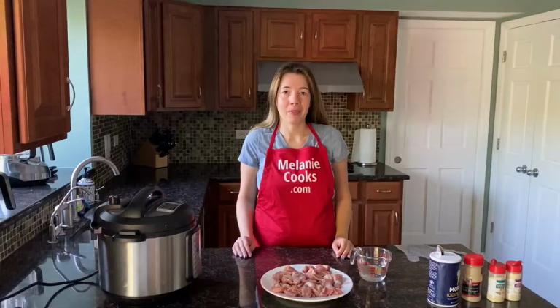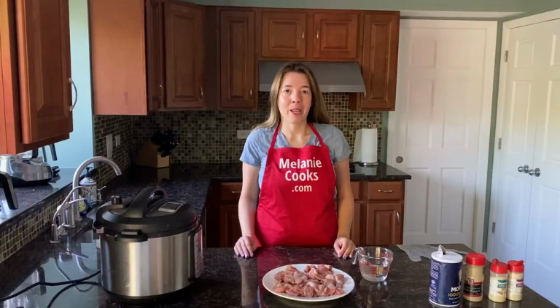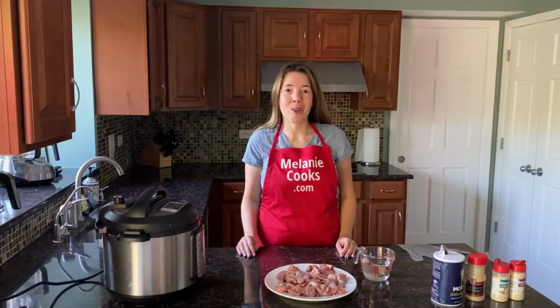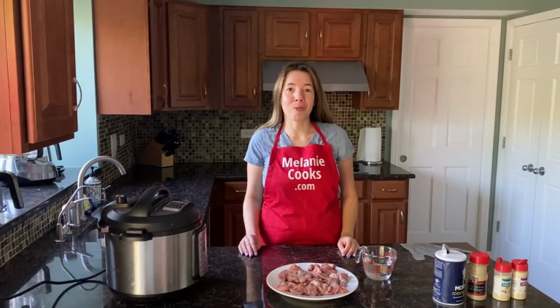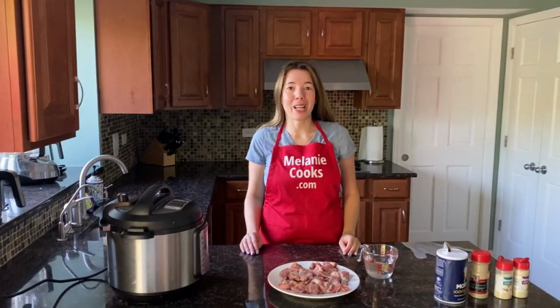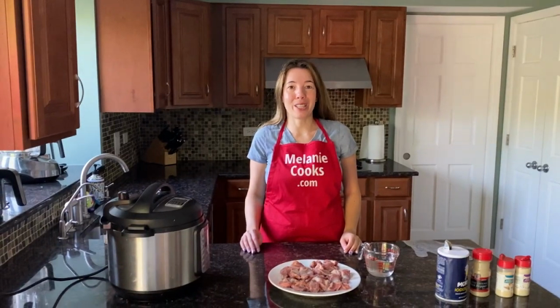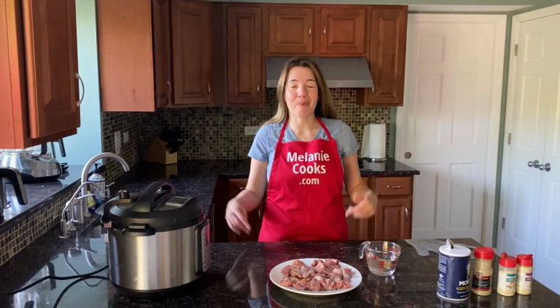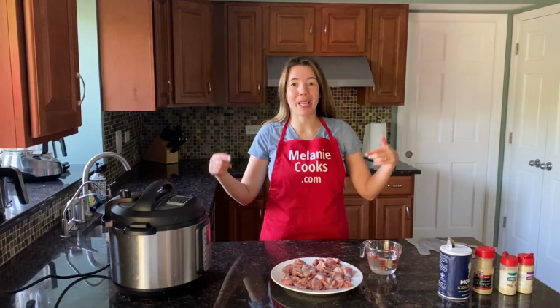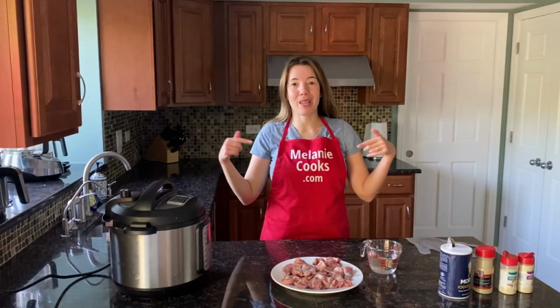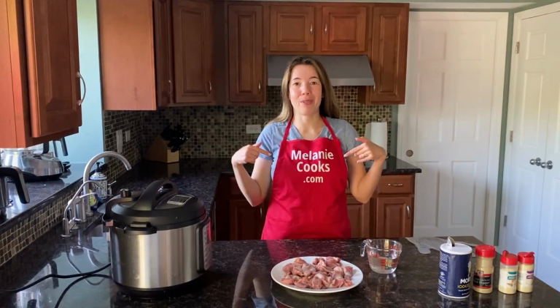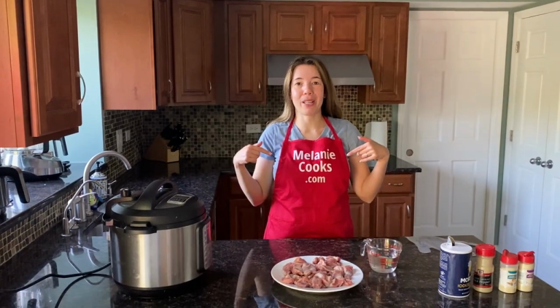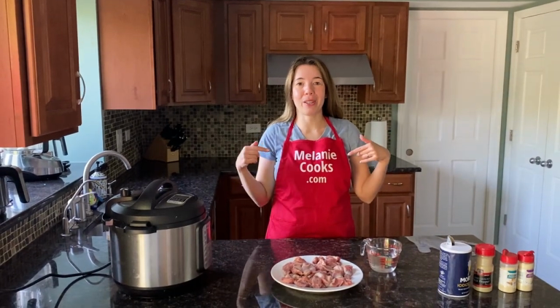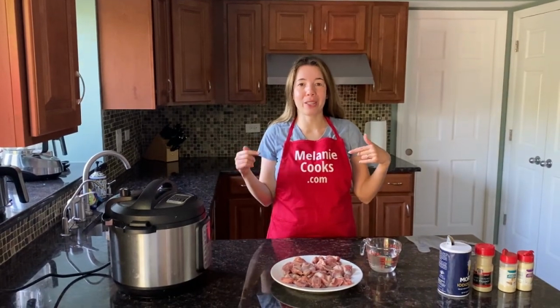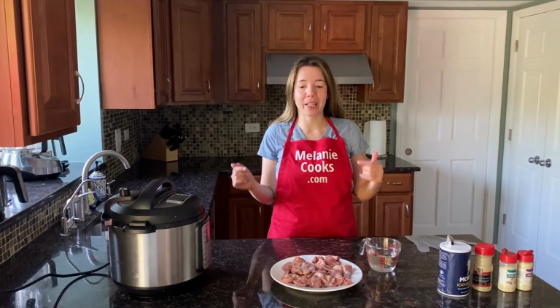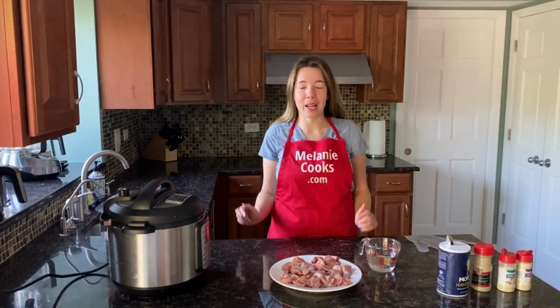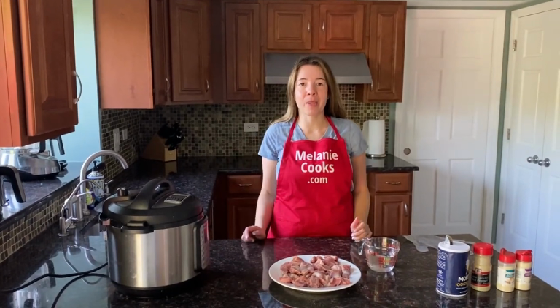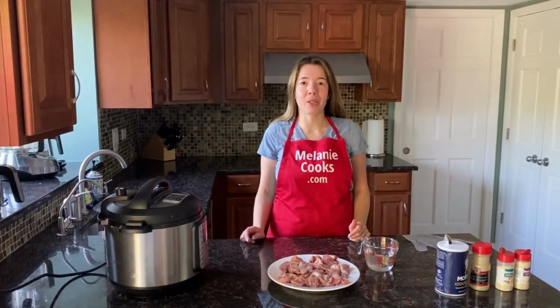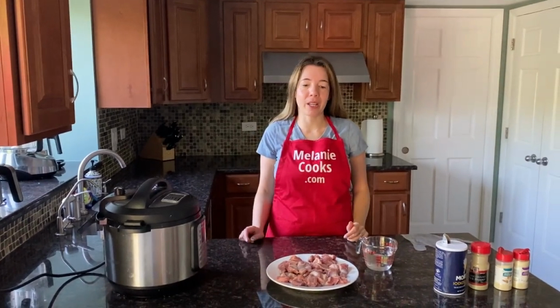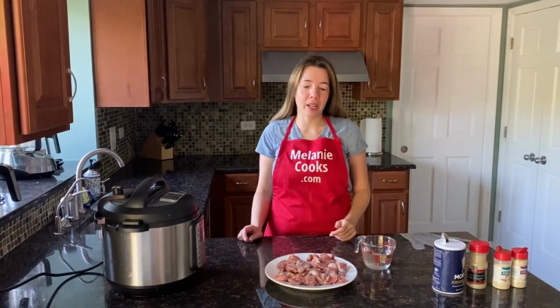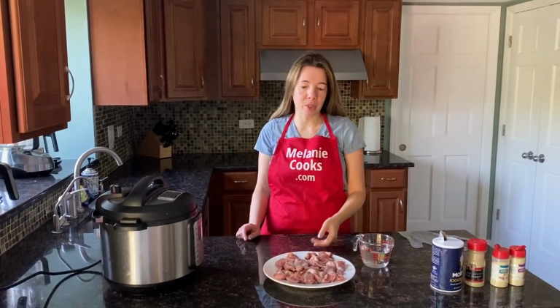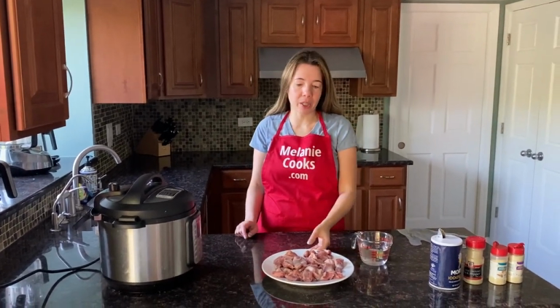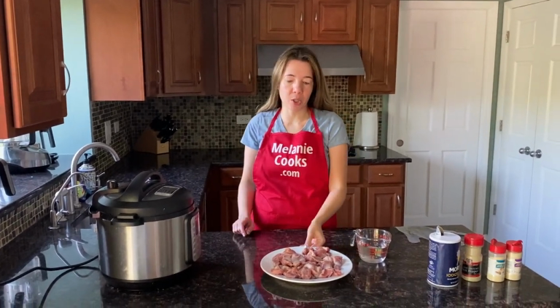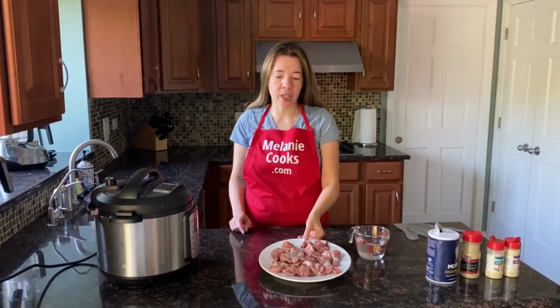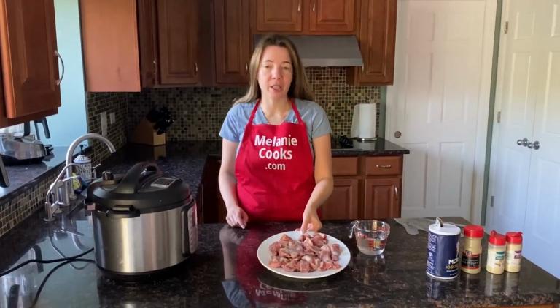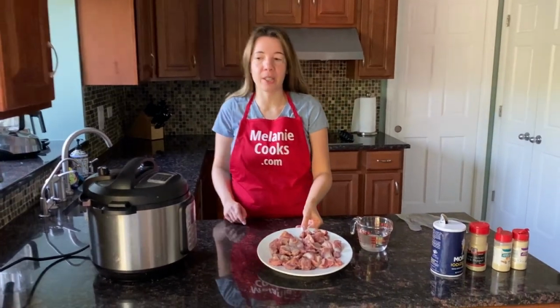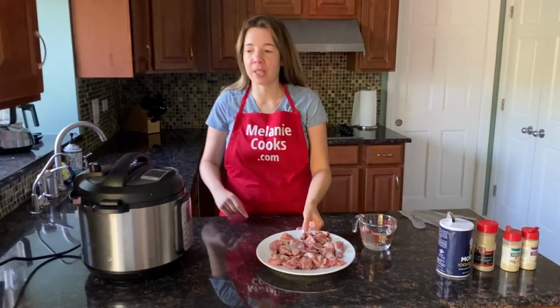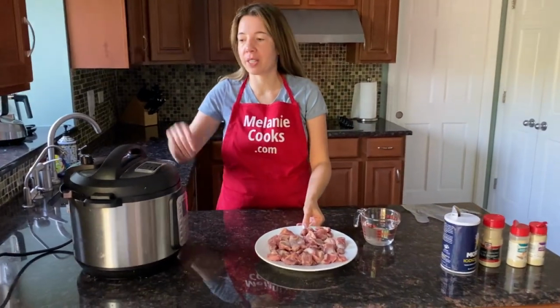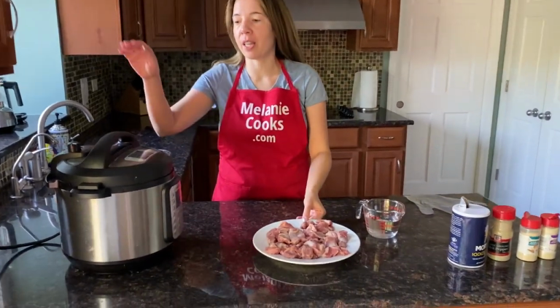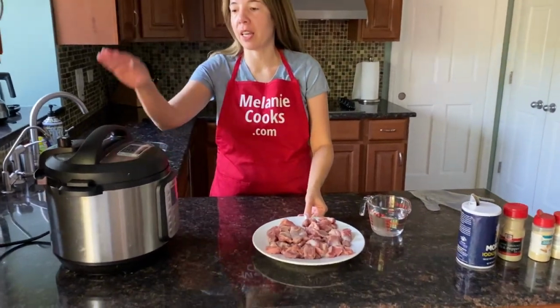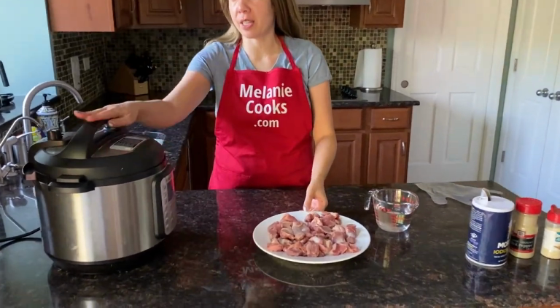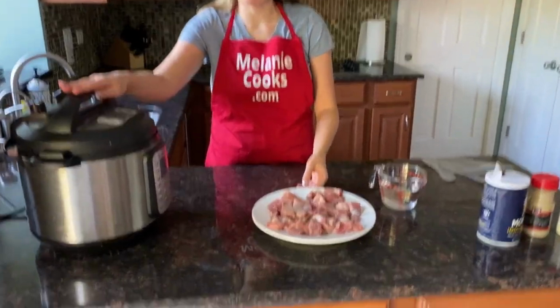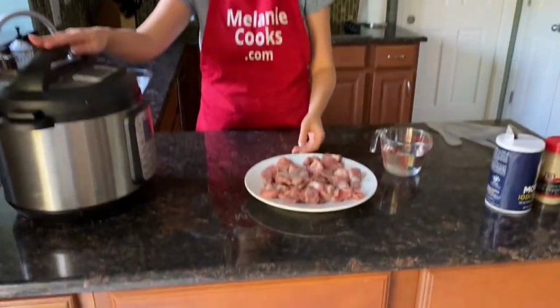Hello friends, I'm Melody from Melodycooks.com and today I'll be cooking chicken gizzards in the Instant Pot.